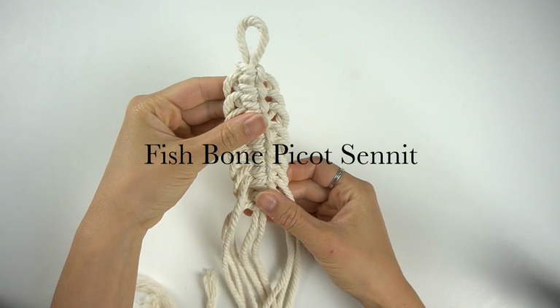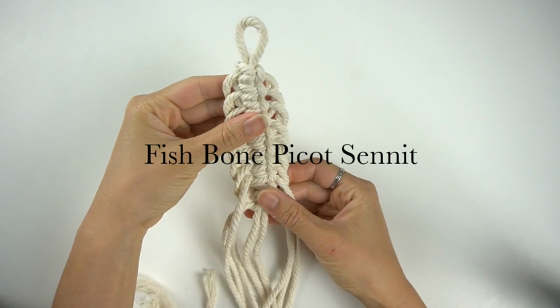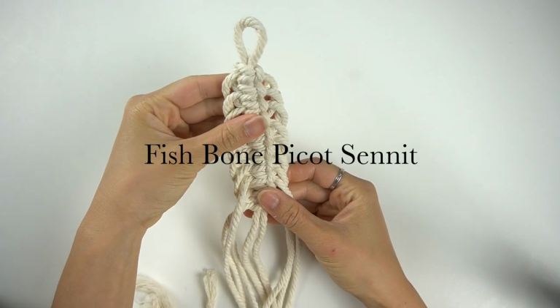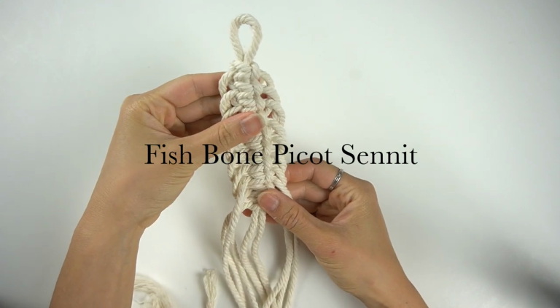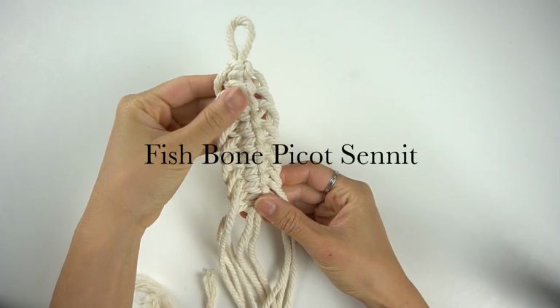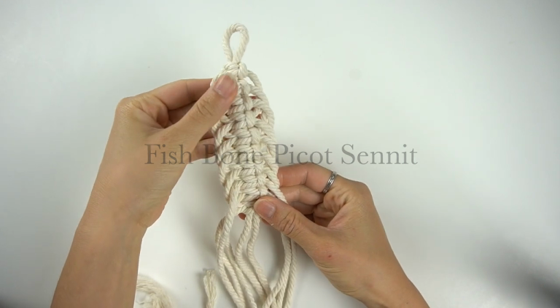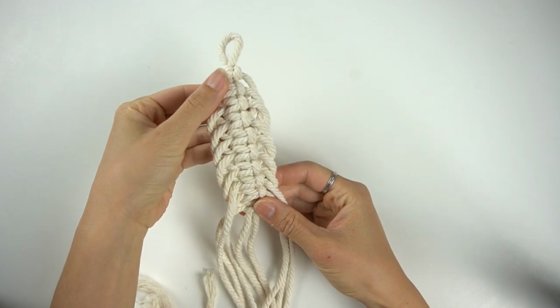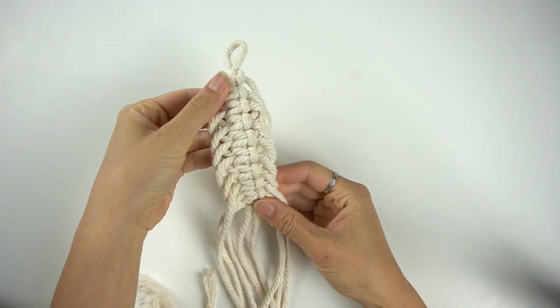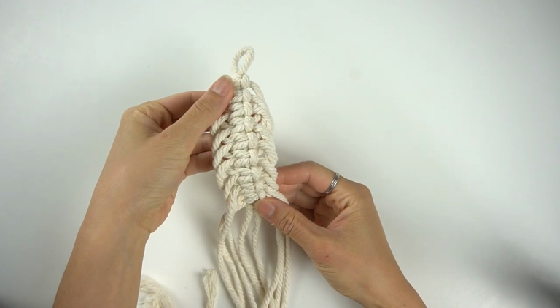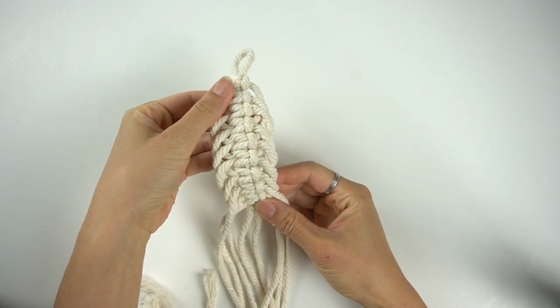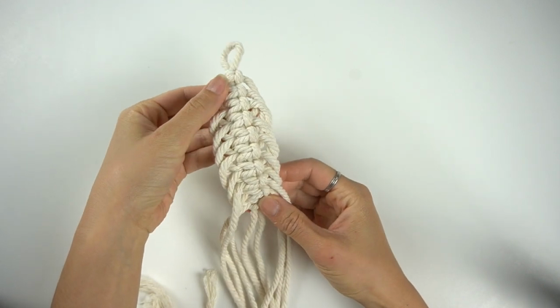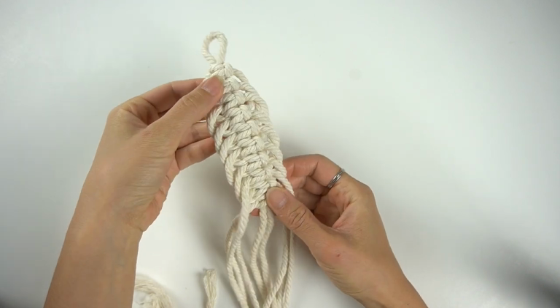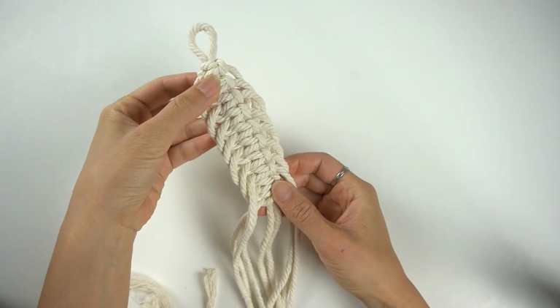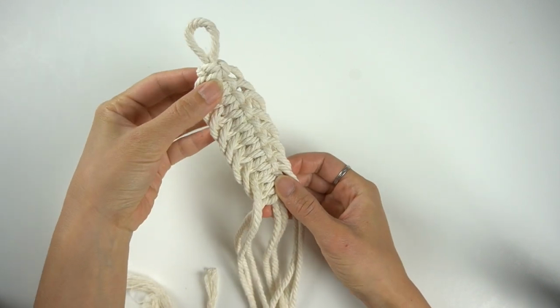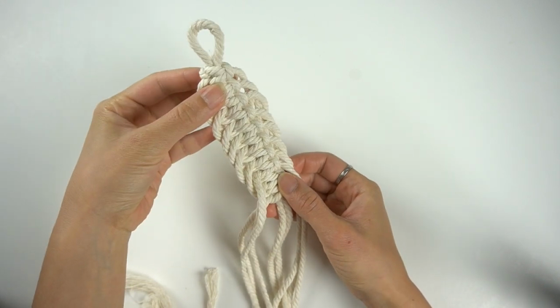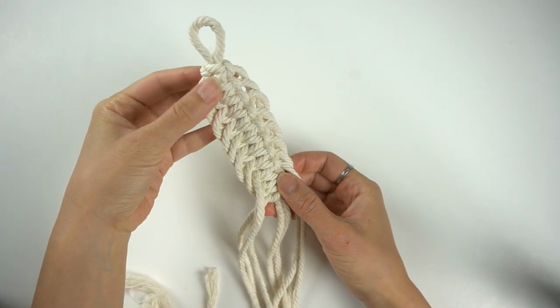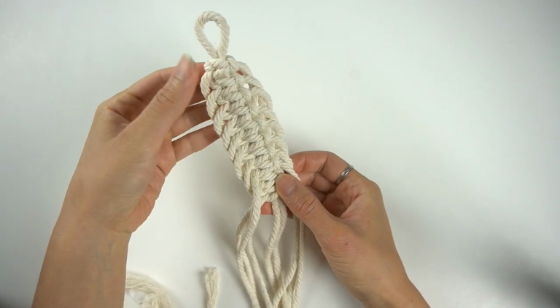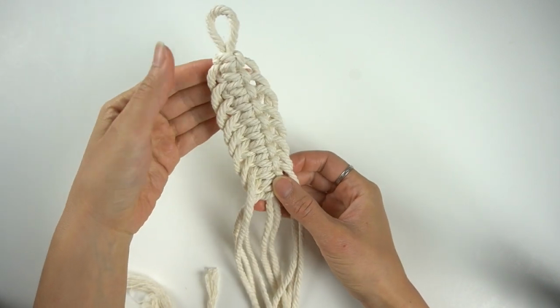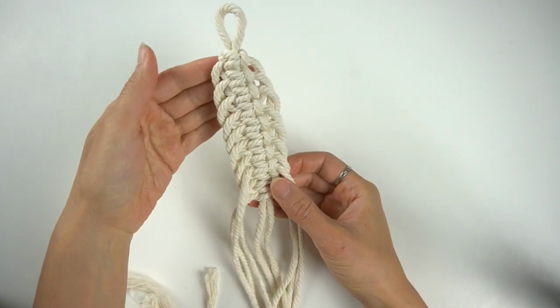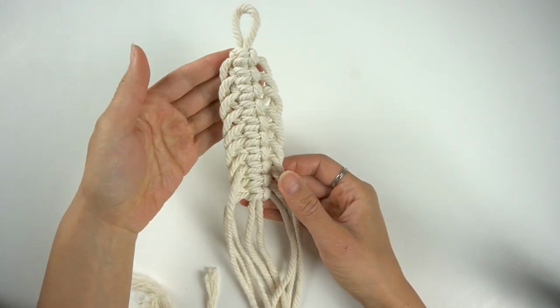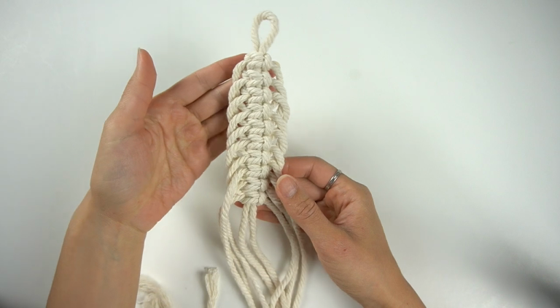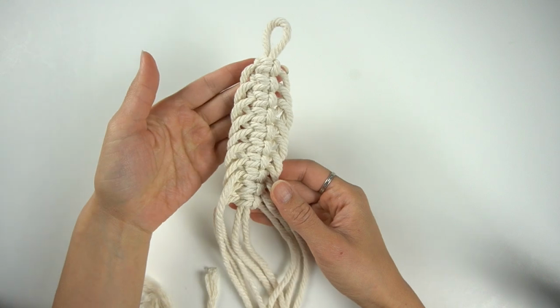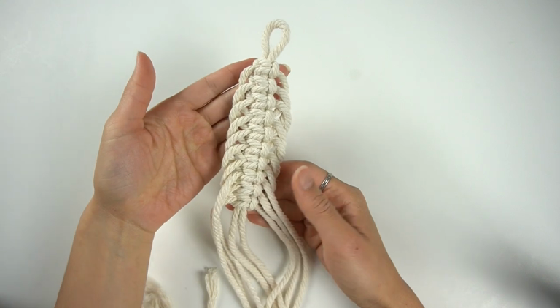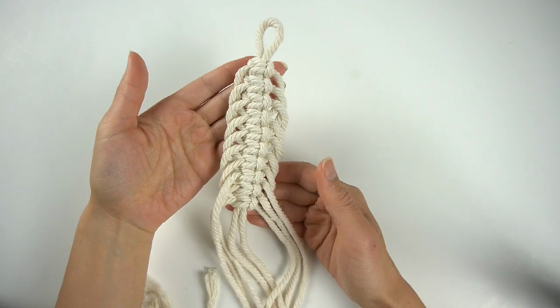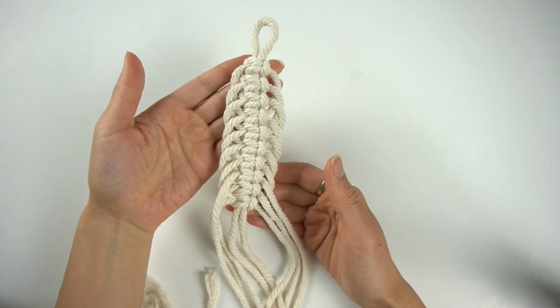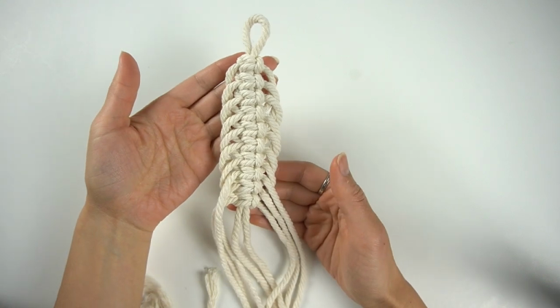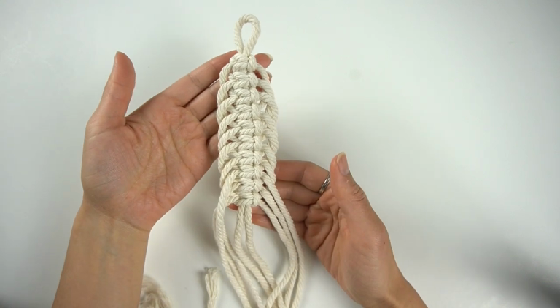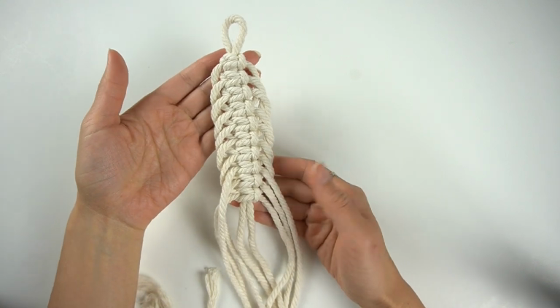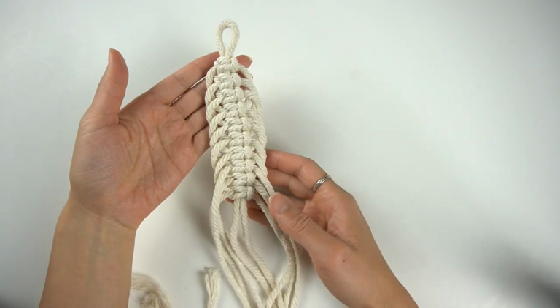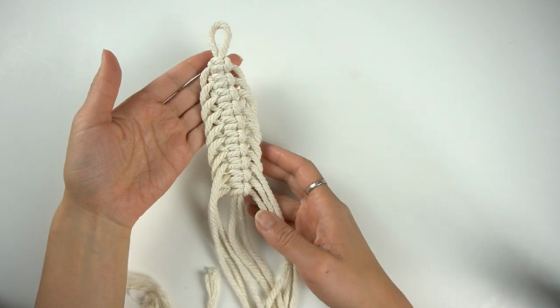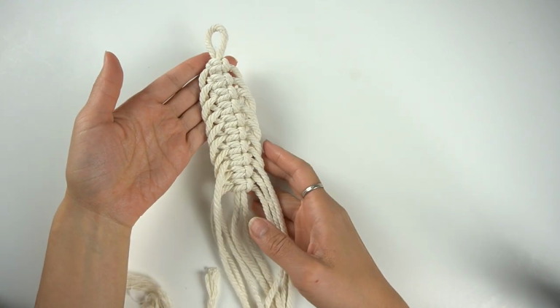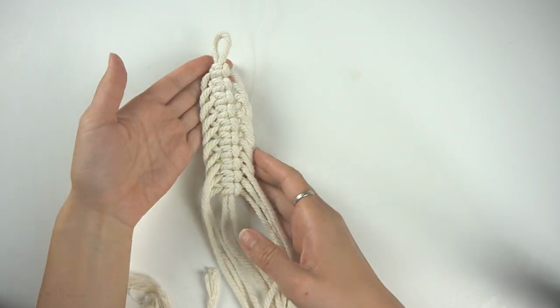To make this pattern you will need four long strands of cord at about 100 centimeters long each.